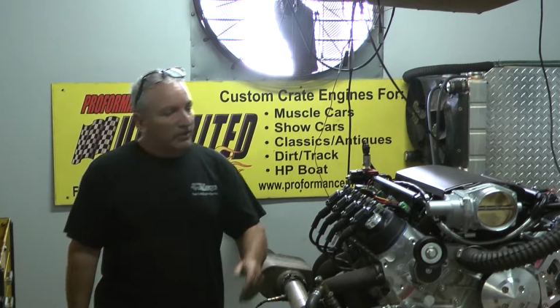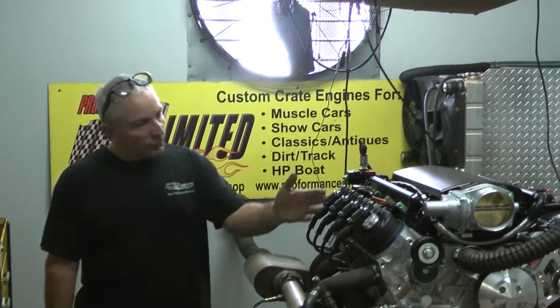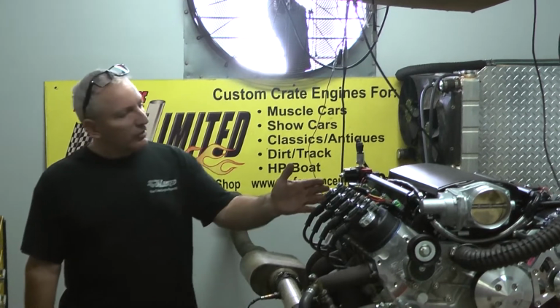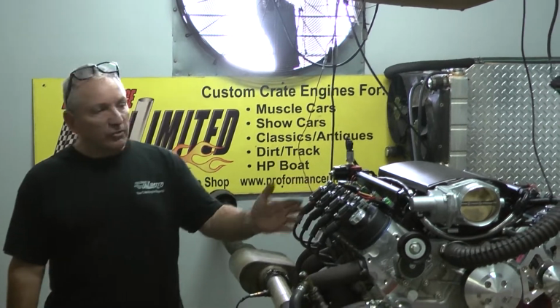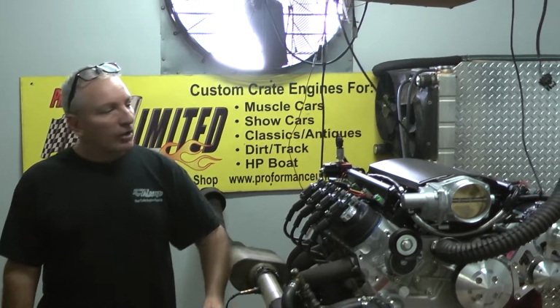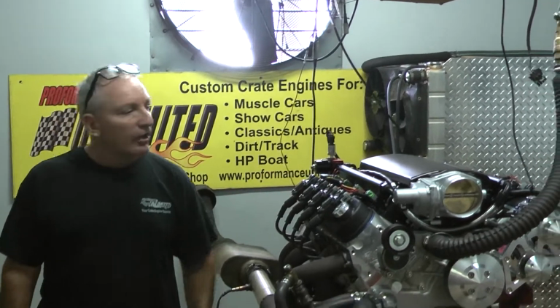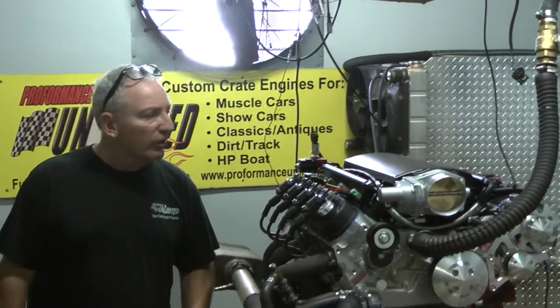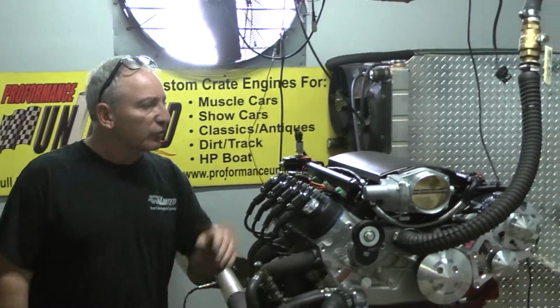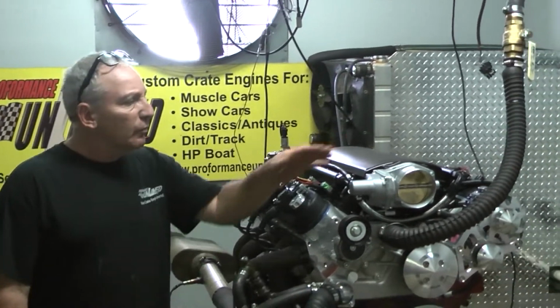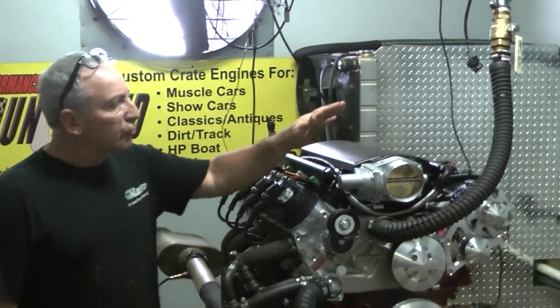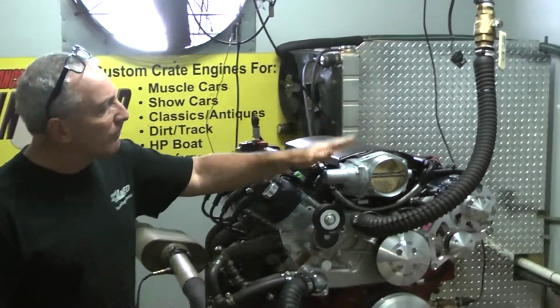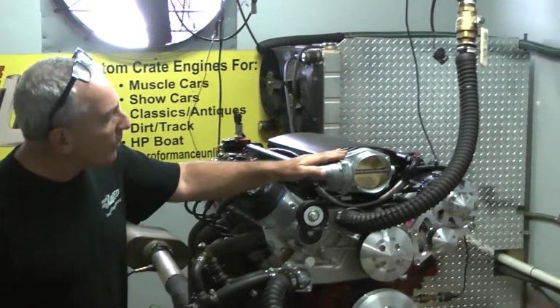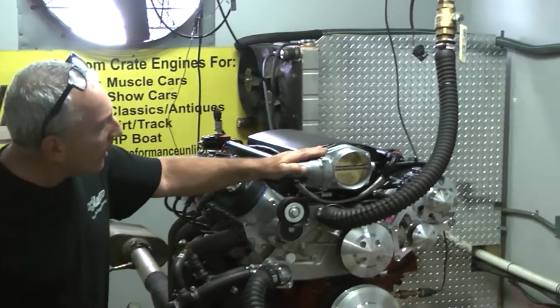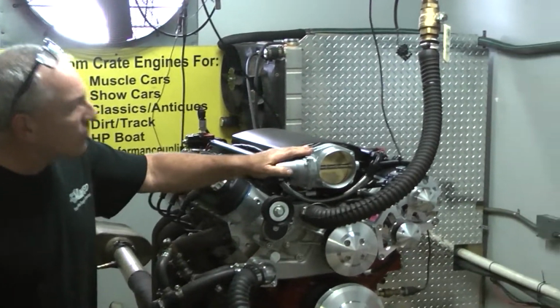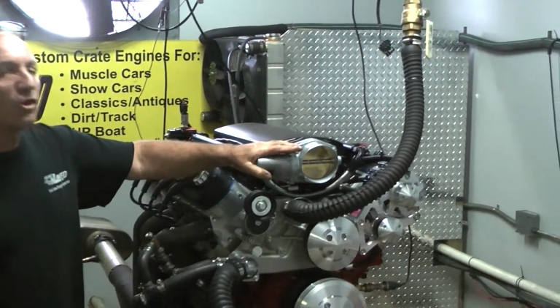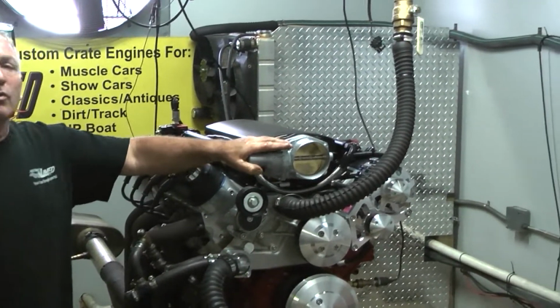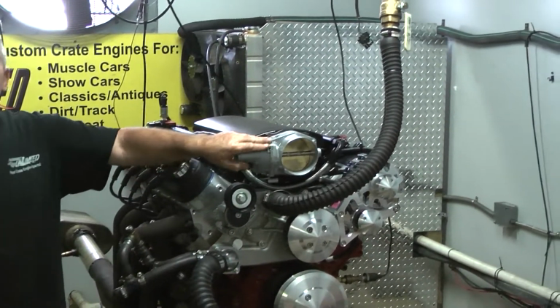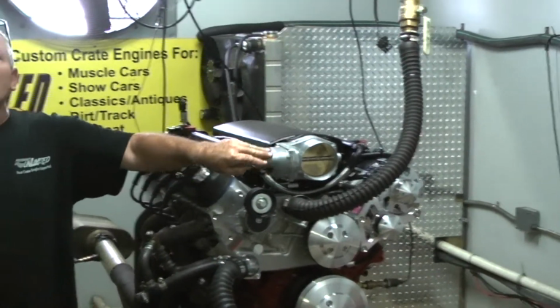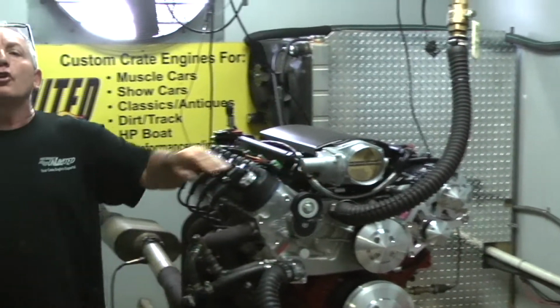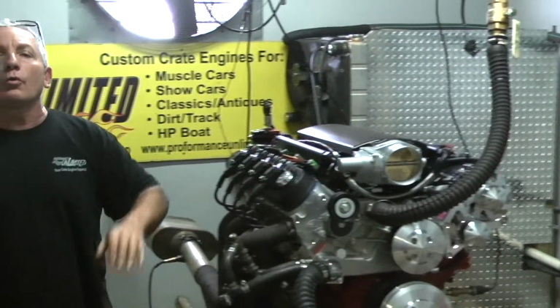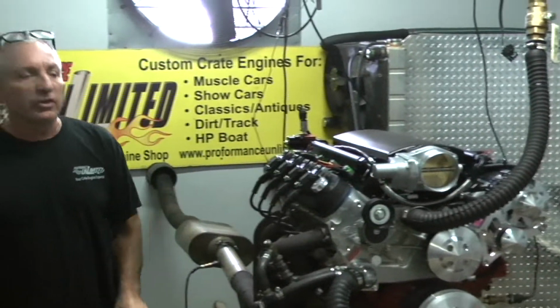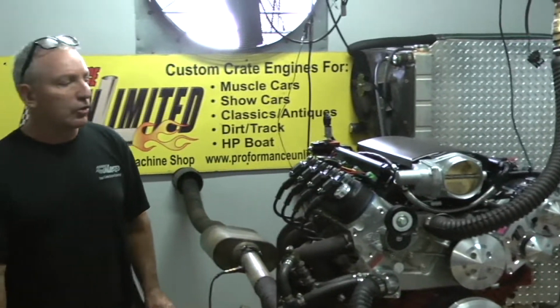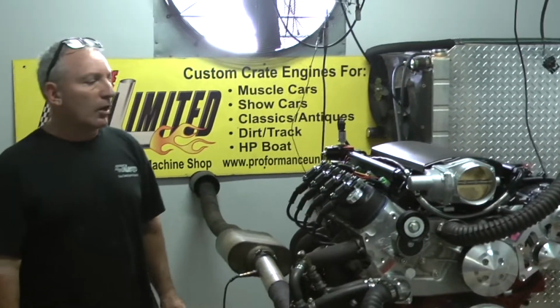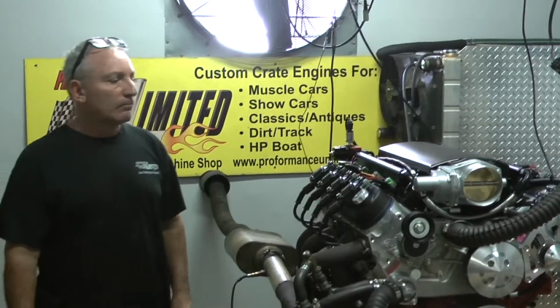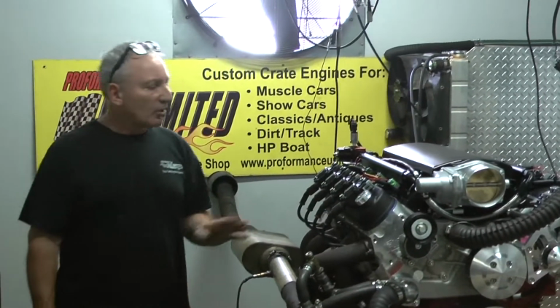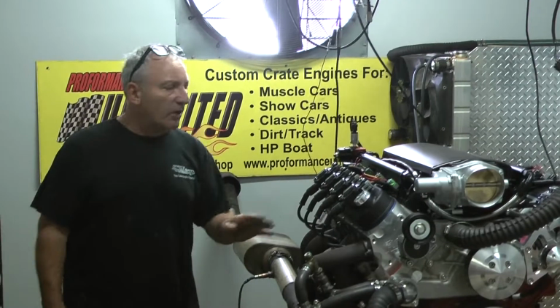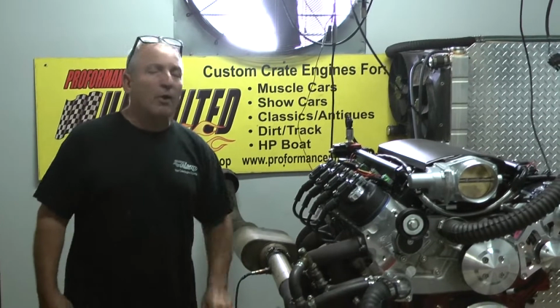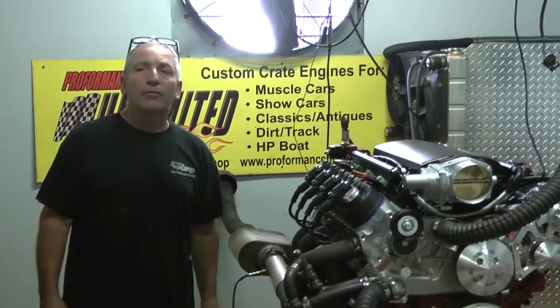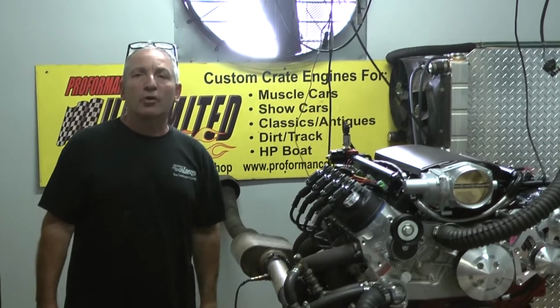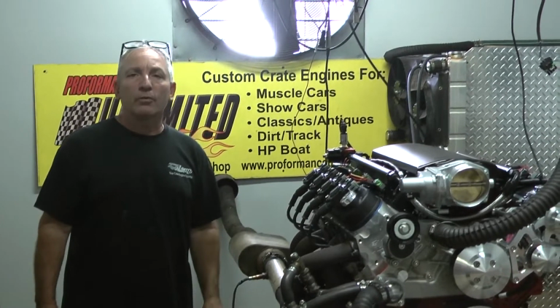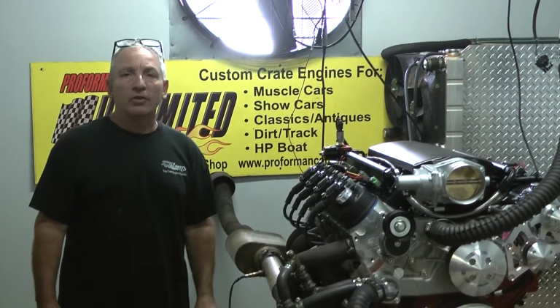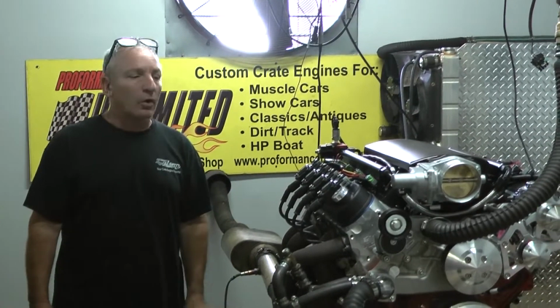This one is an LS3, drive-by-wire. It's going to go into a little Cobra kit car — a lot of power for that Cobra kit car.